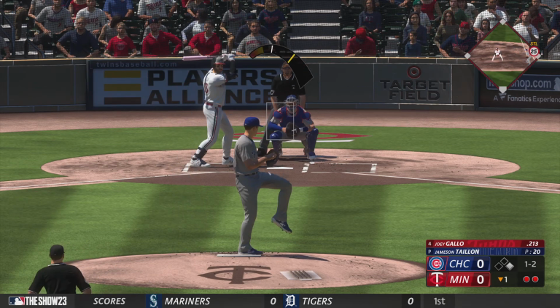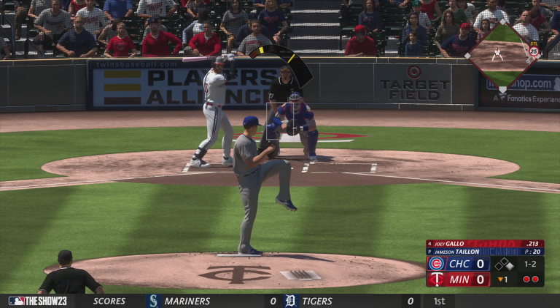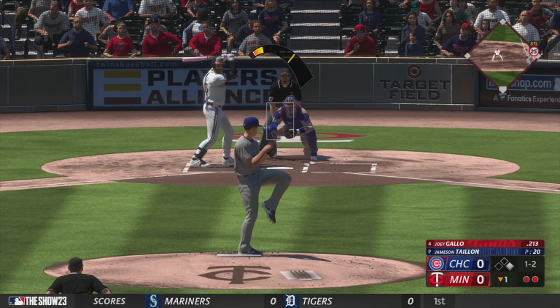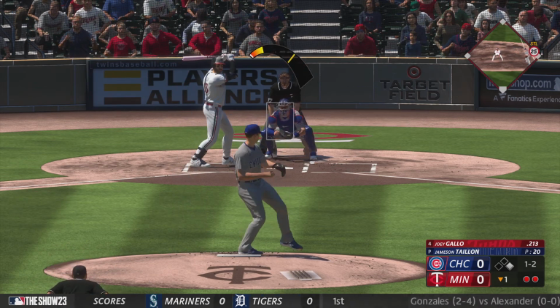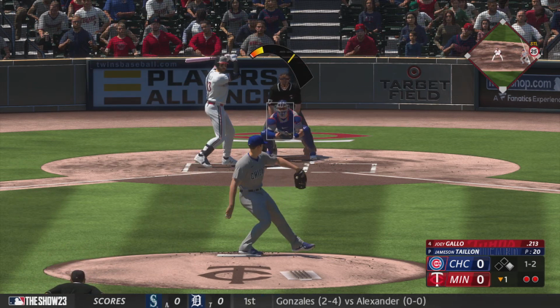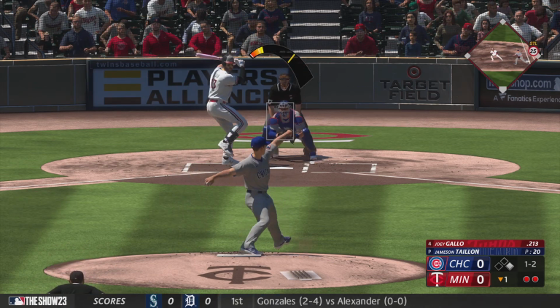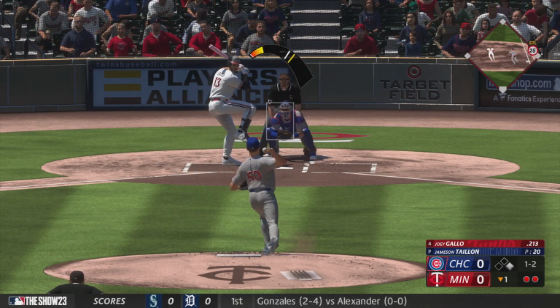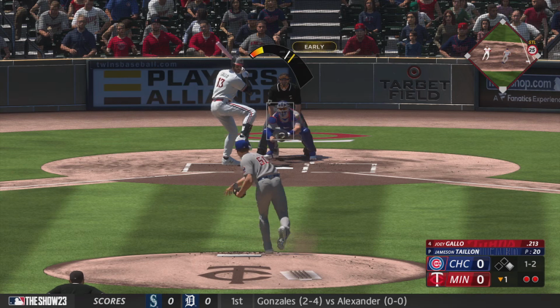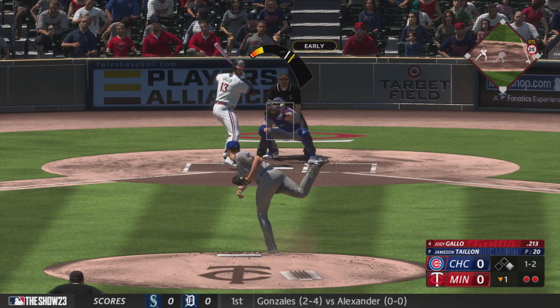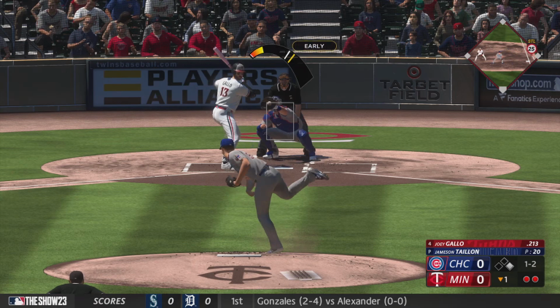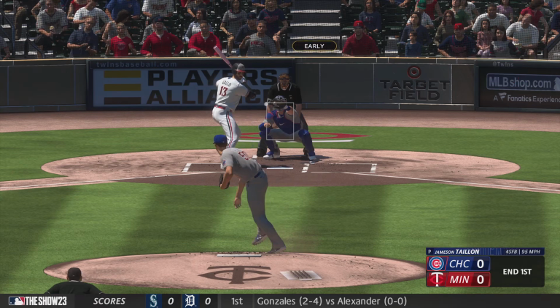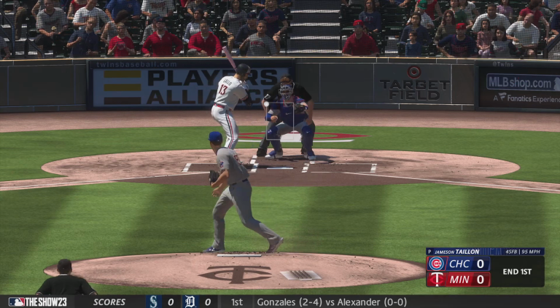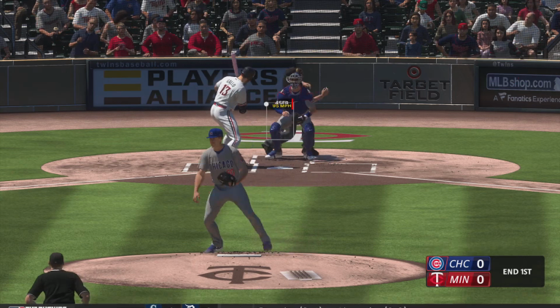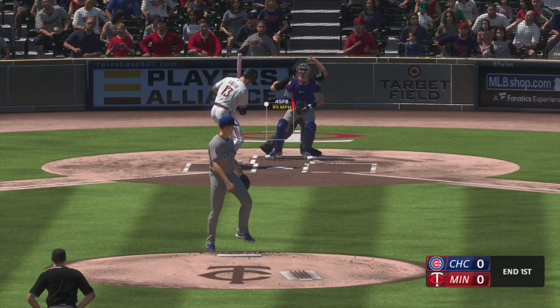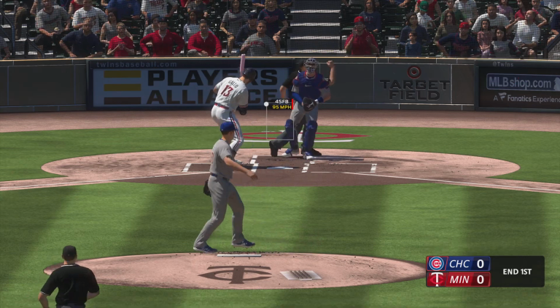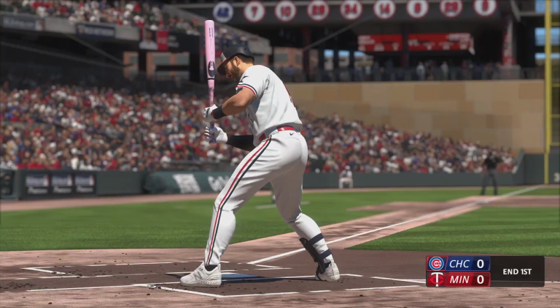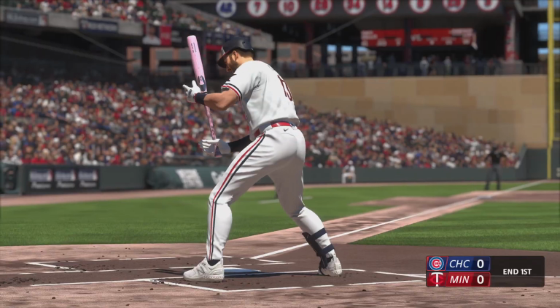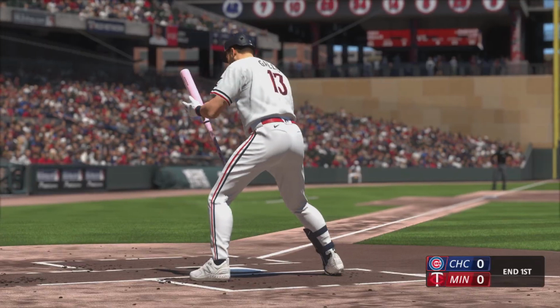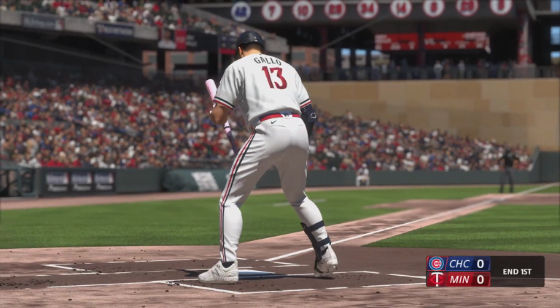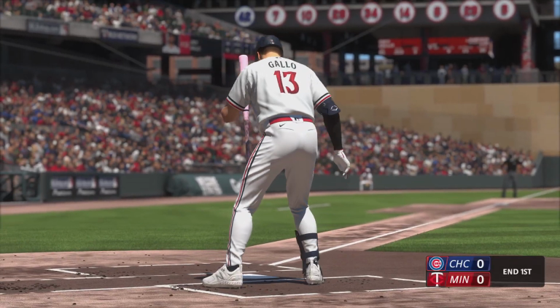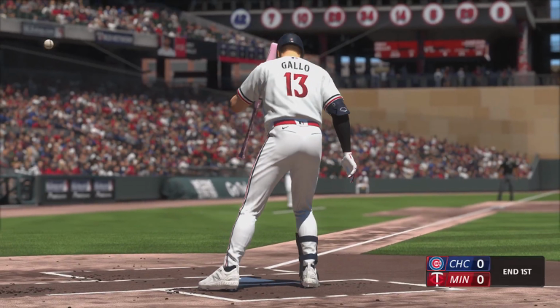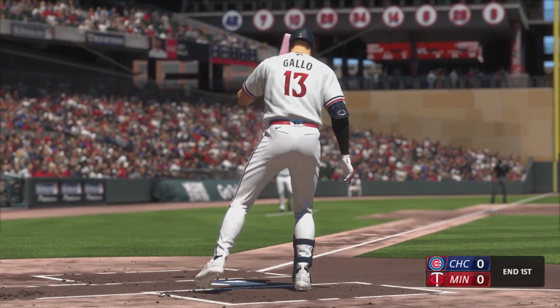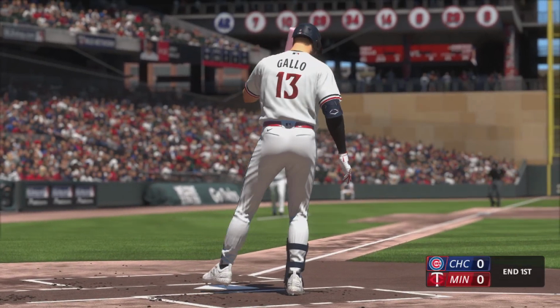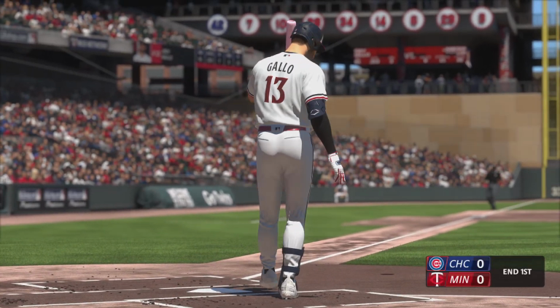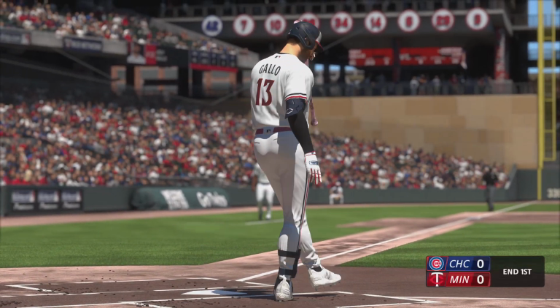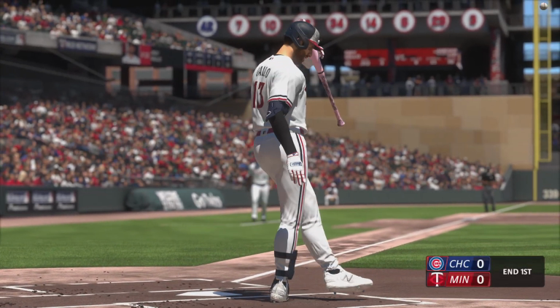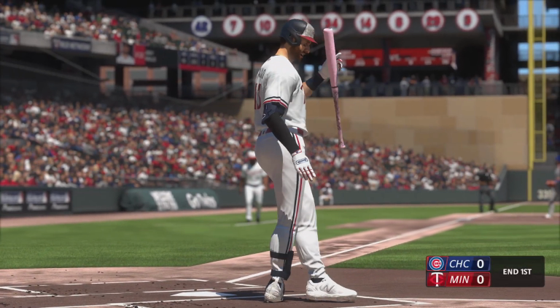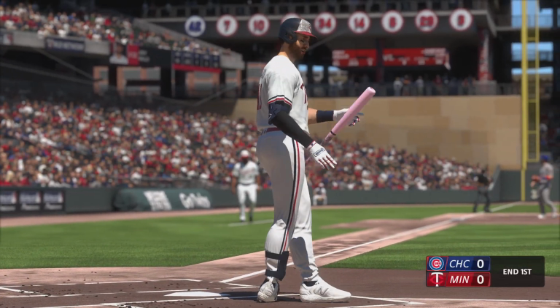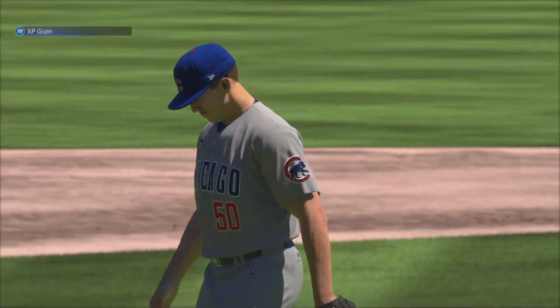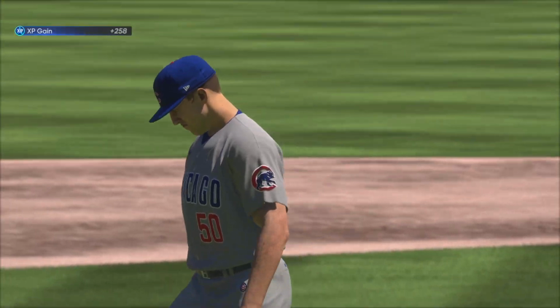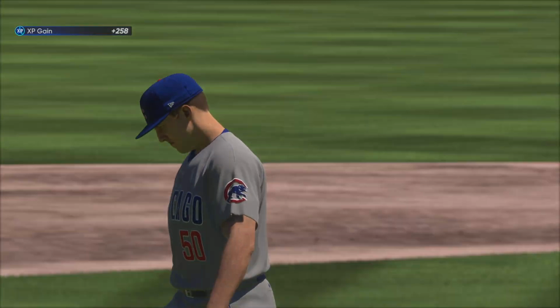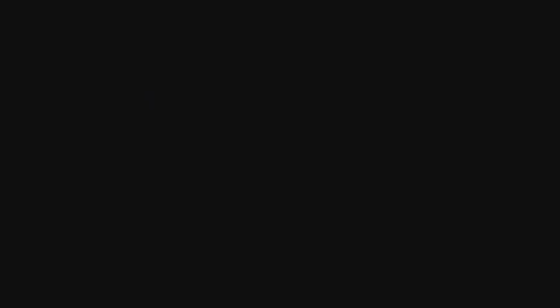Kick Sandials sets him down looking — called strike three on a fastball.